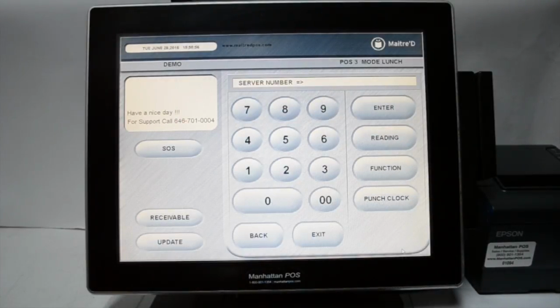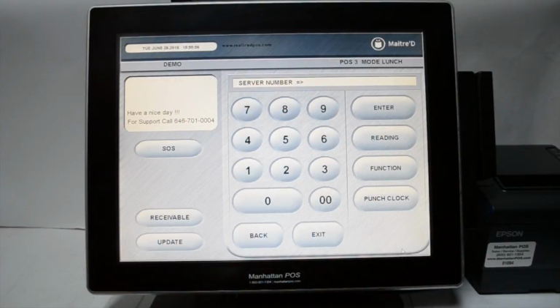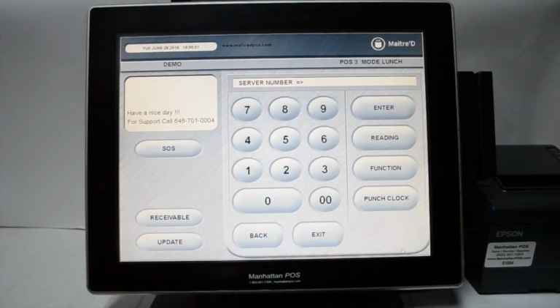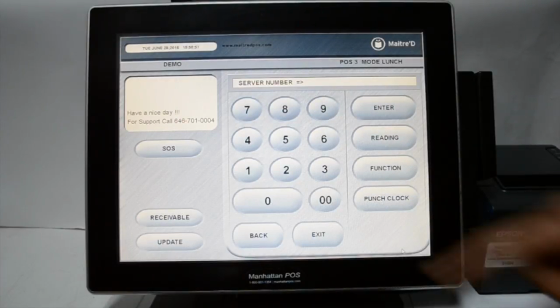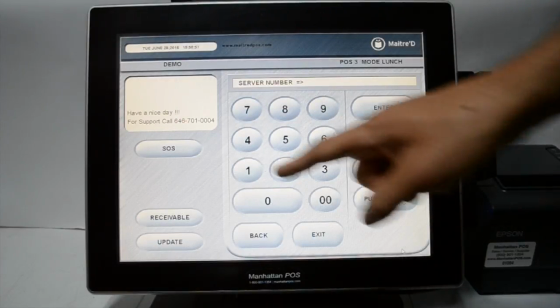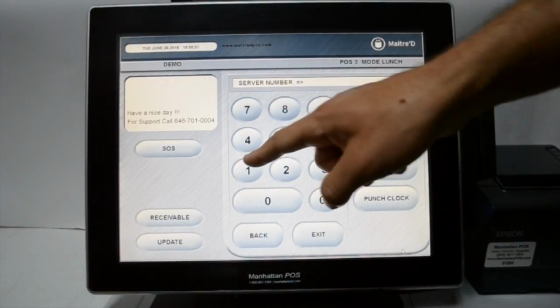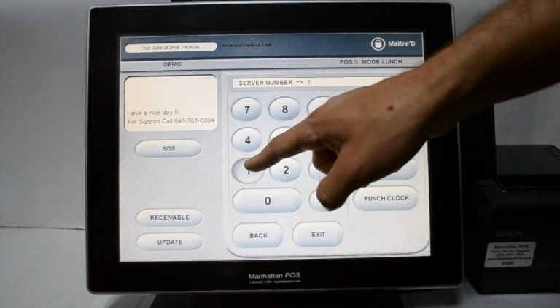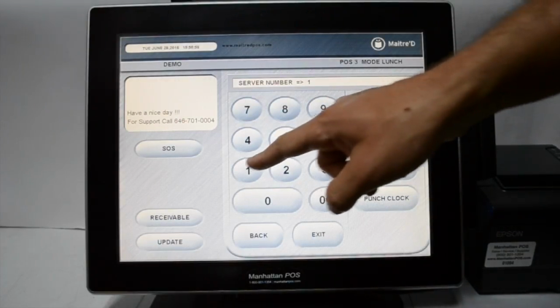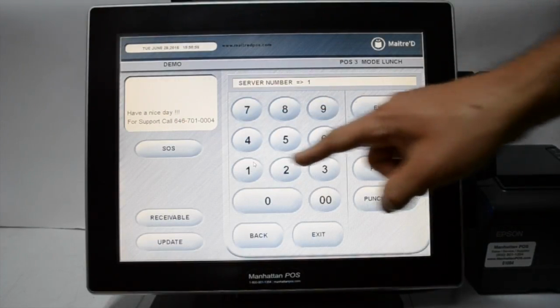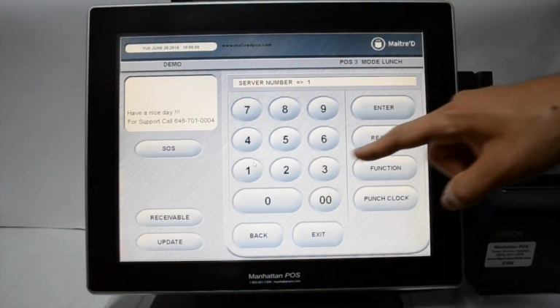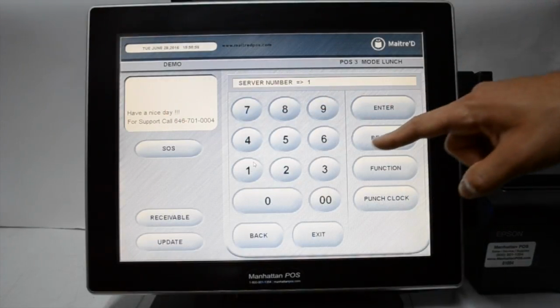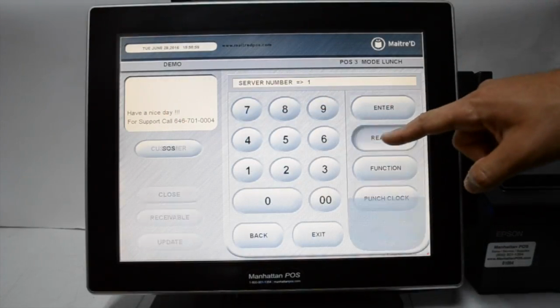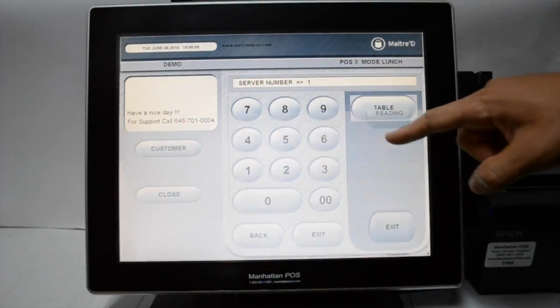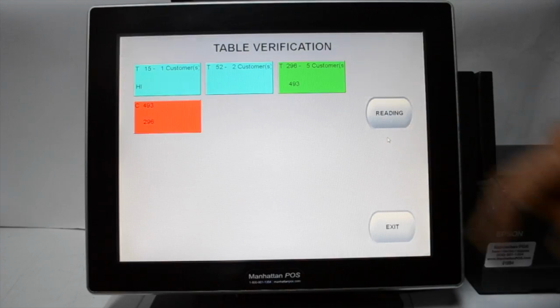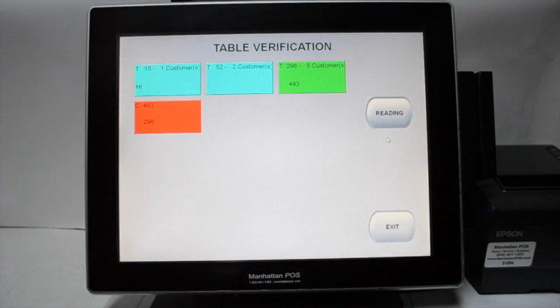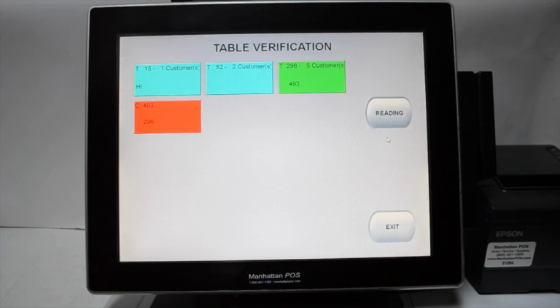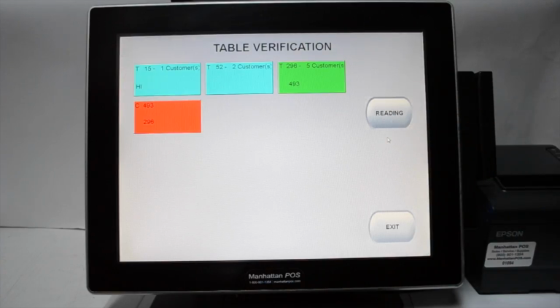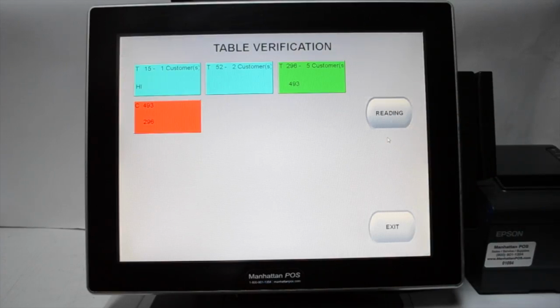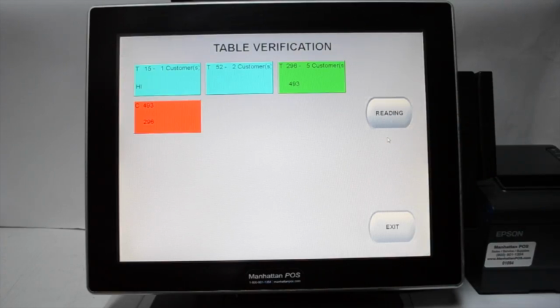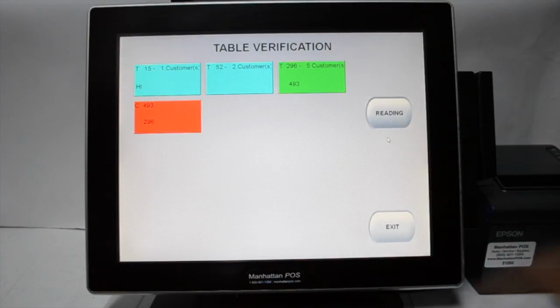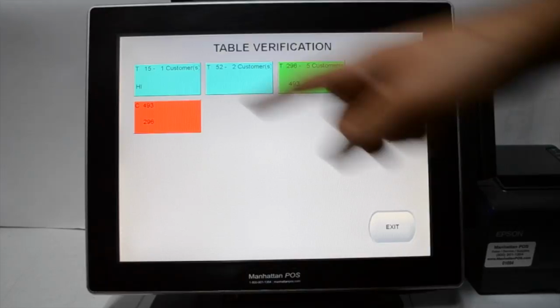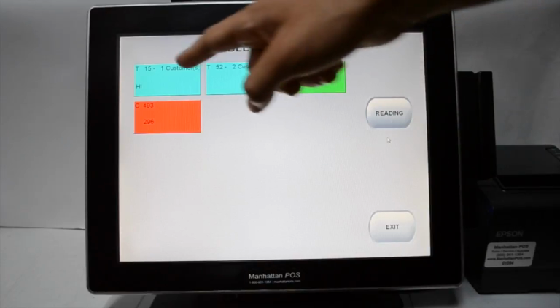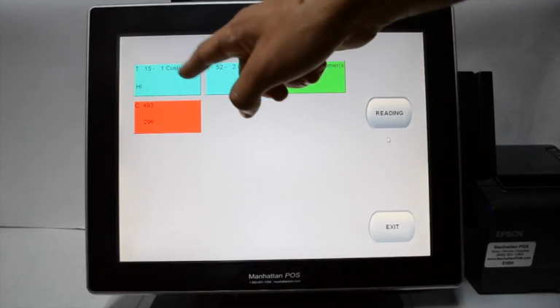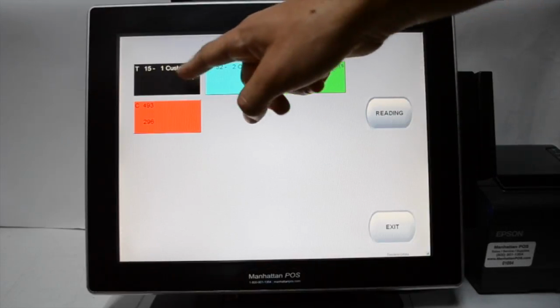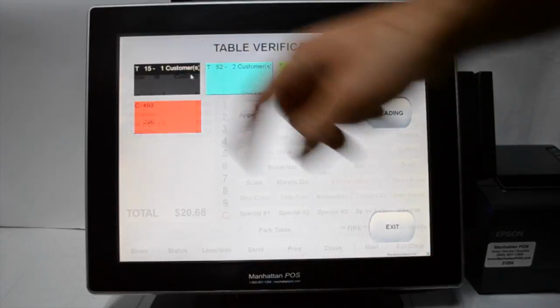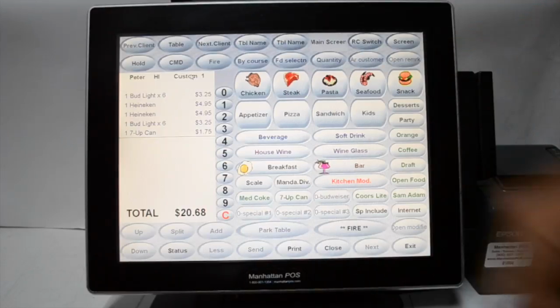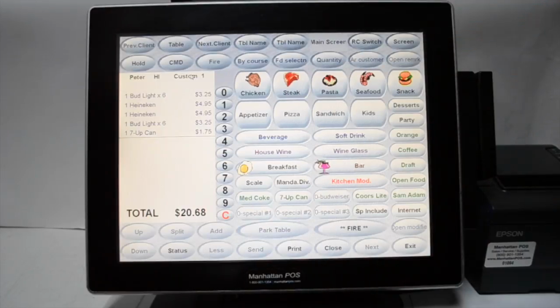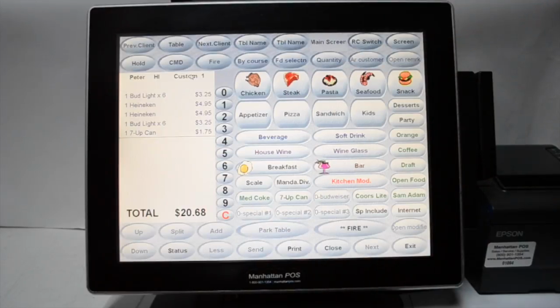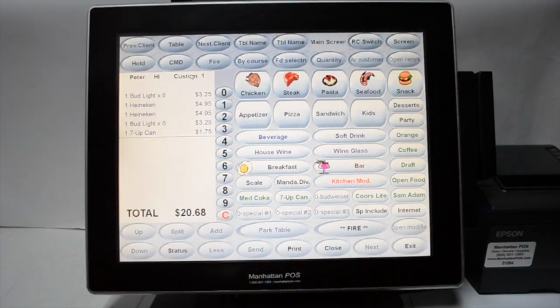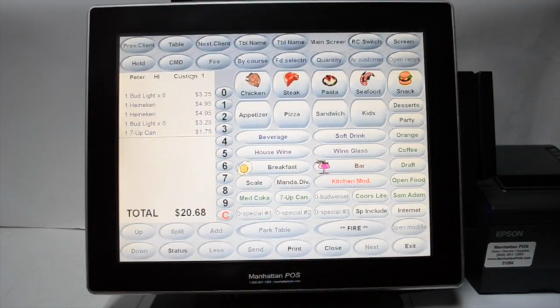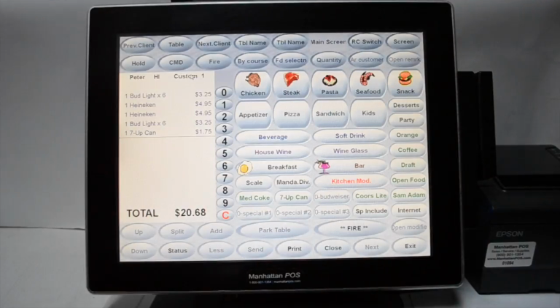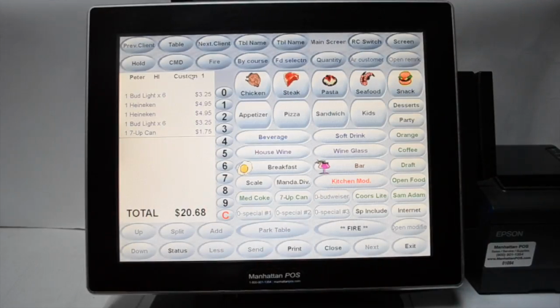Type in your server number and press enter. Select a table and press status.